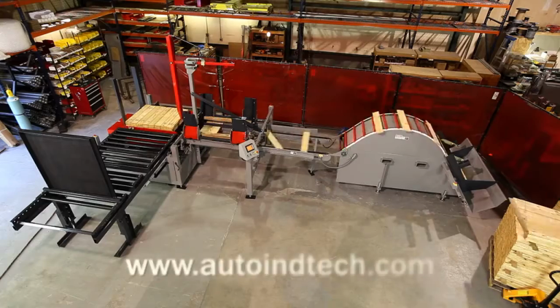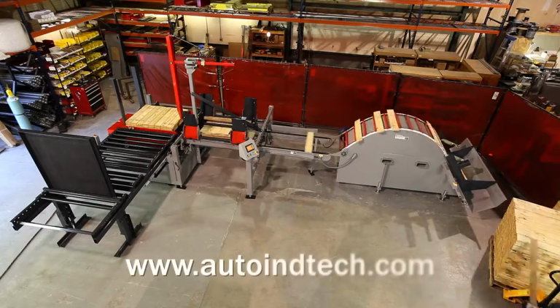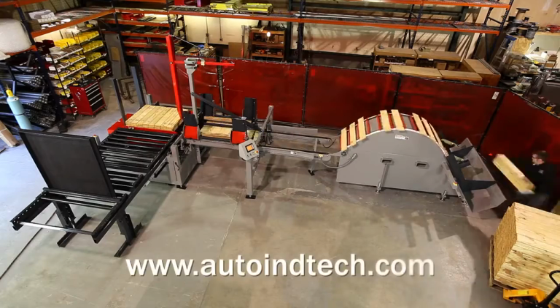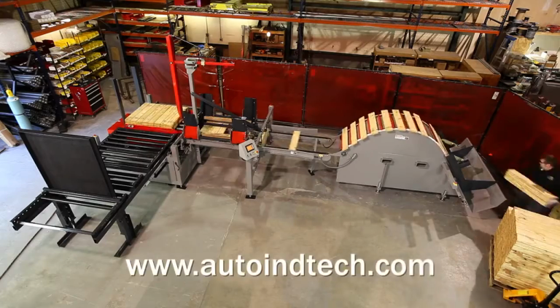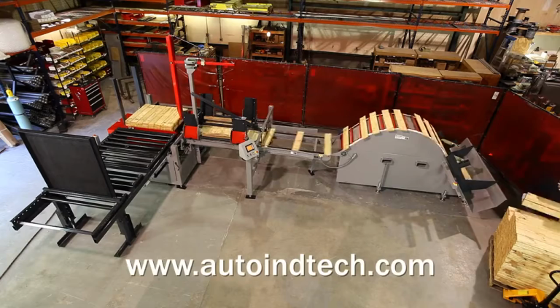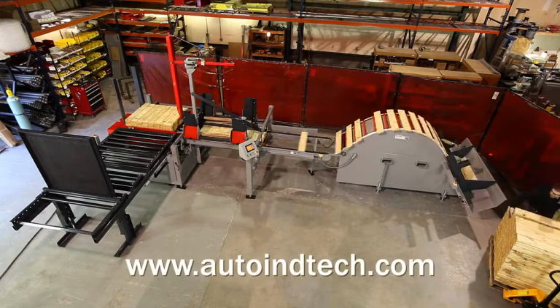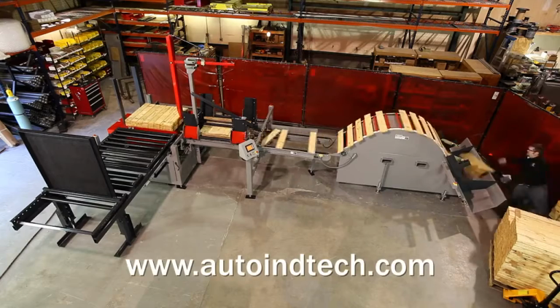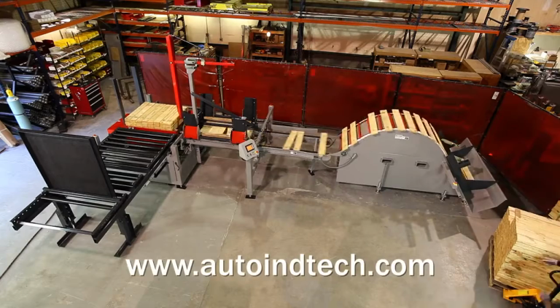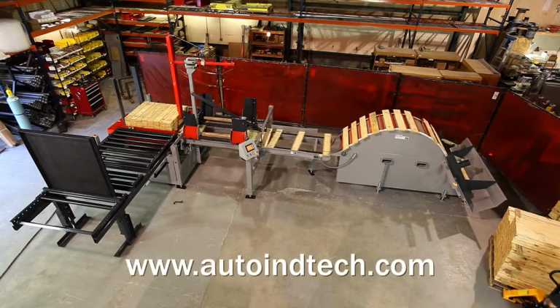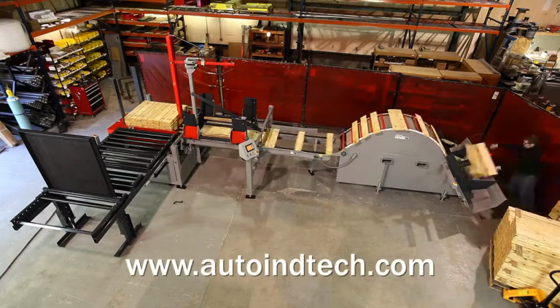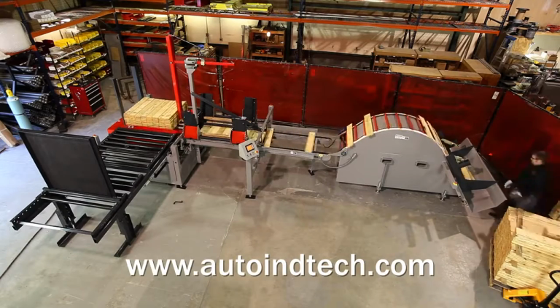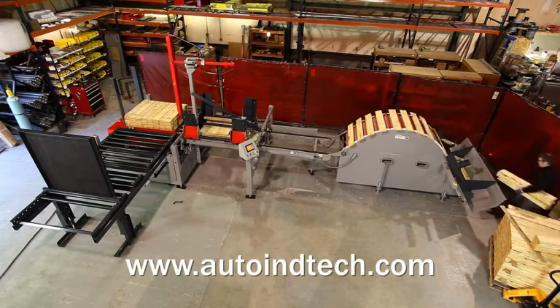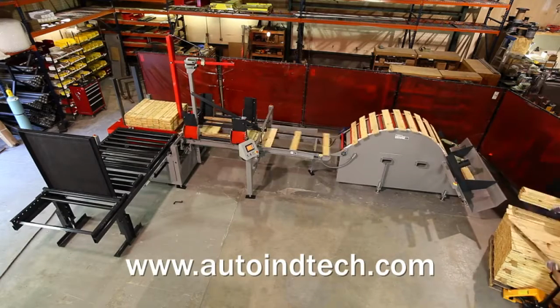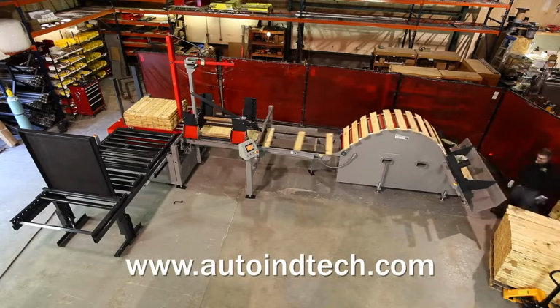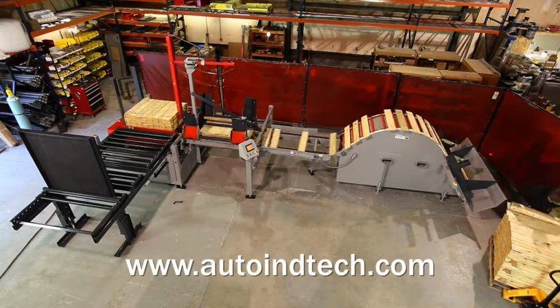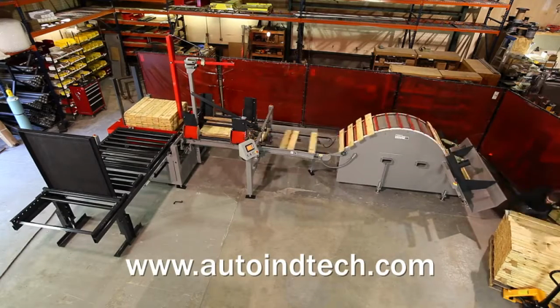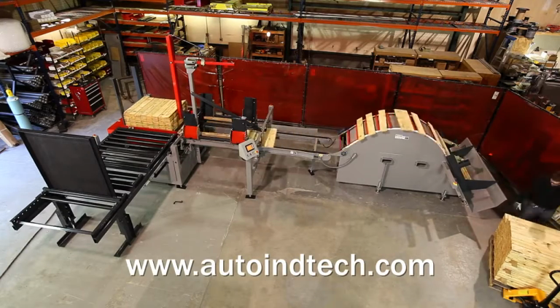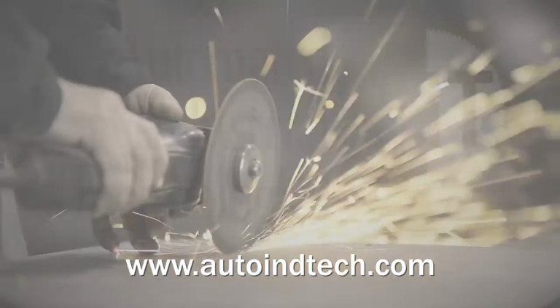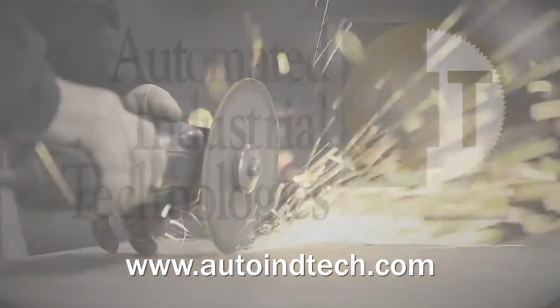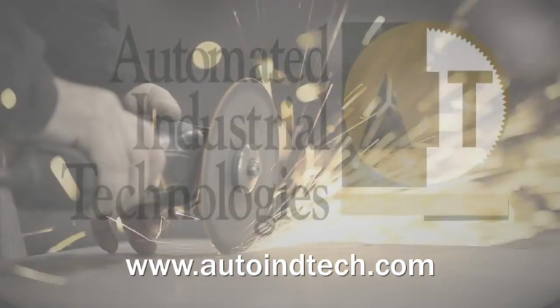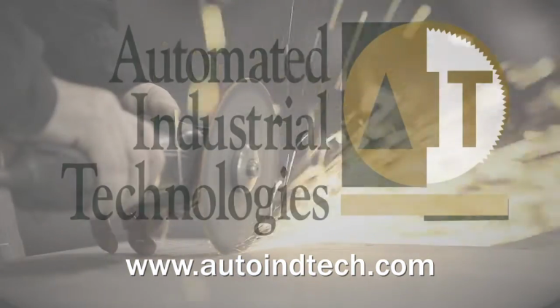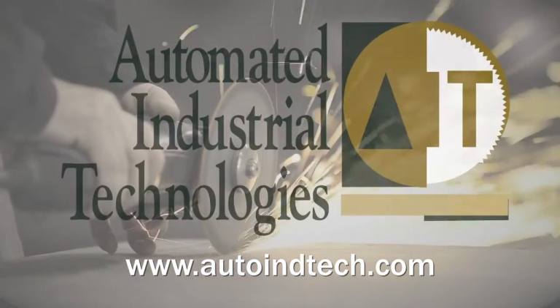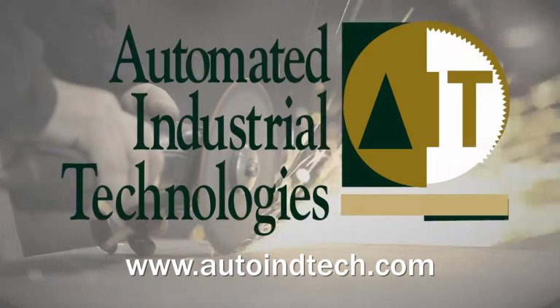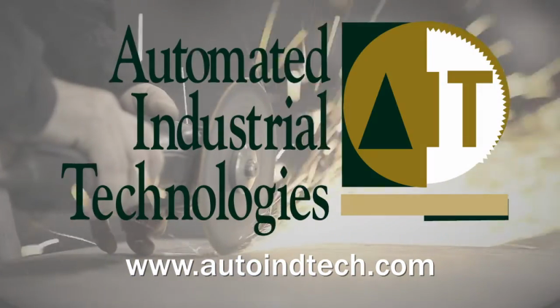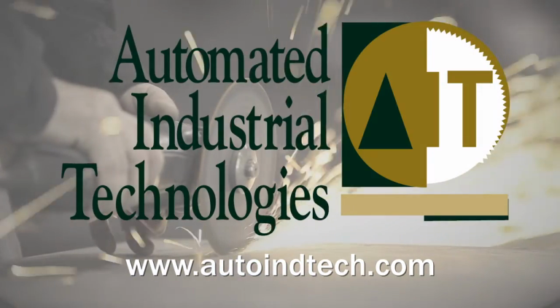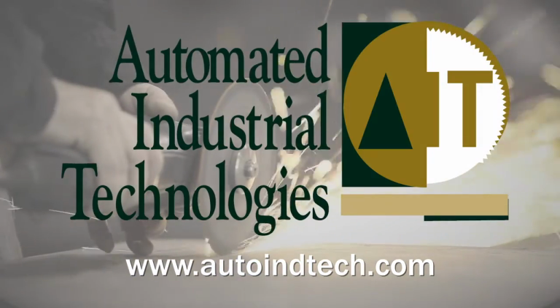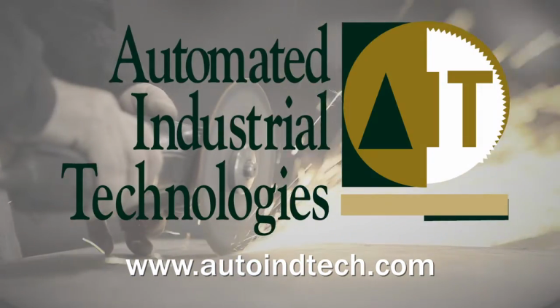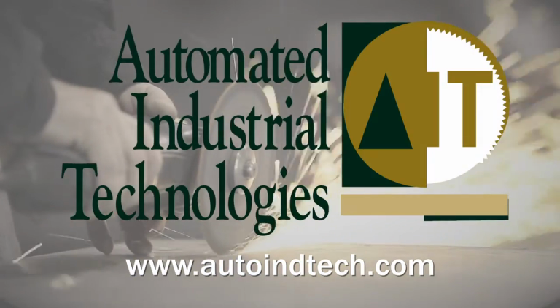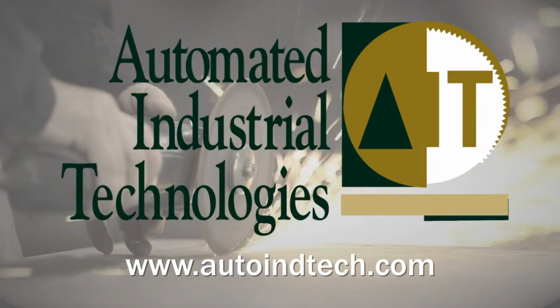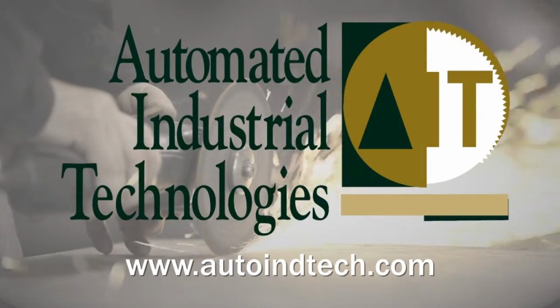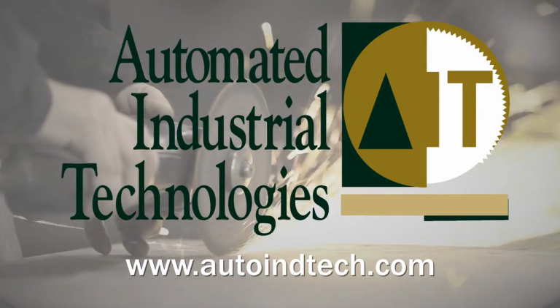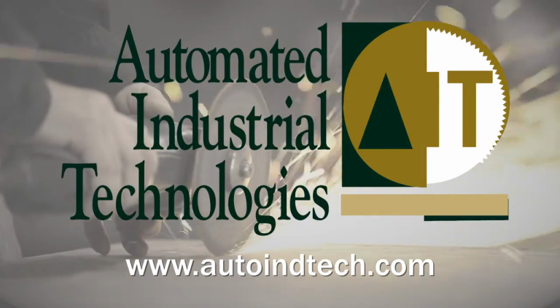Visit our website for more information on the M2L Stacker series and to download an ROI calculator.